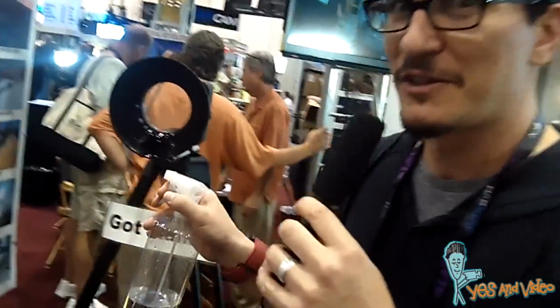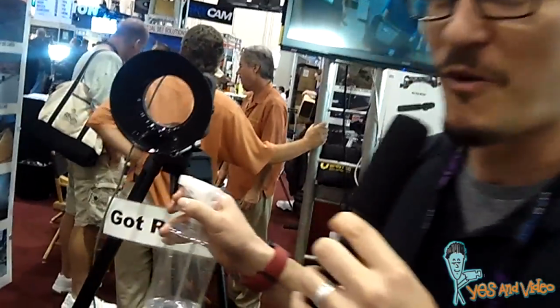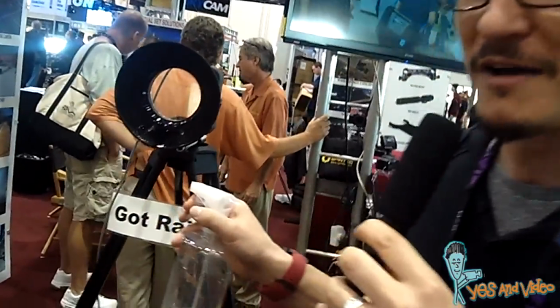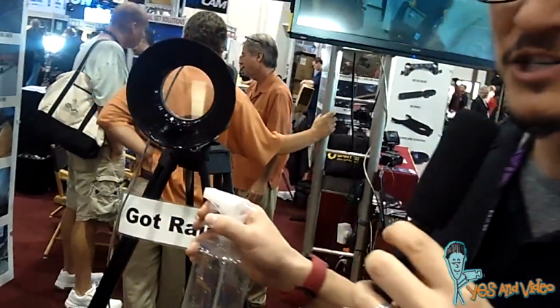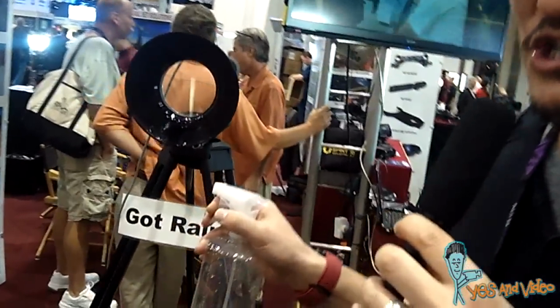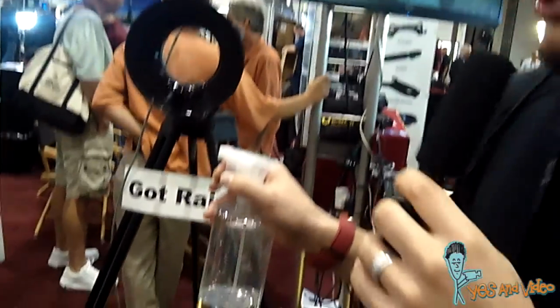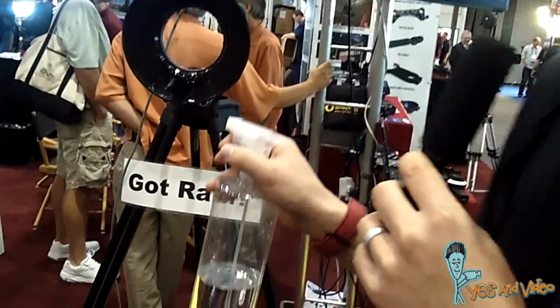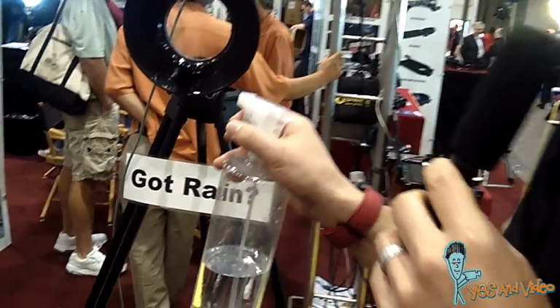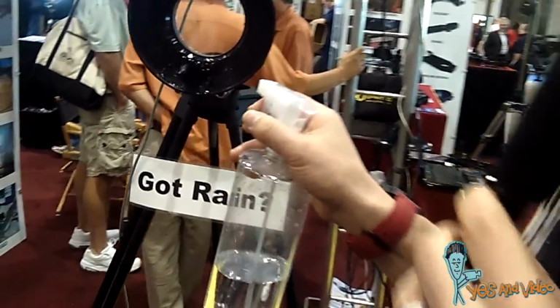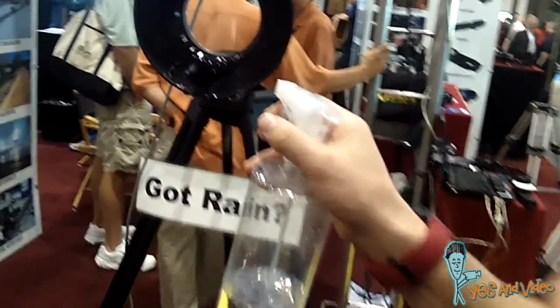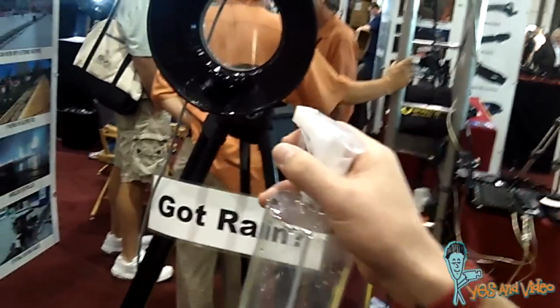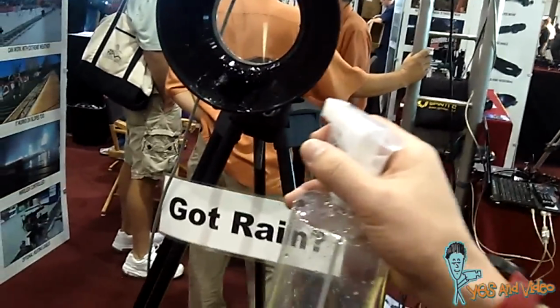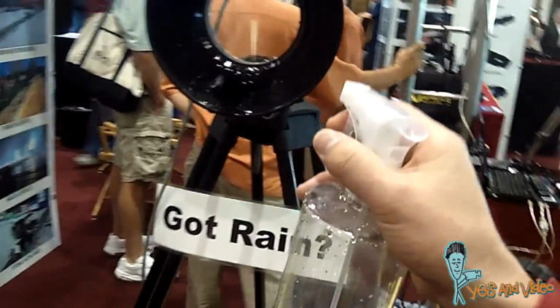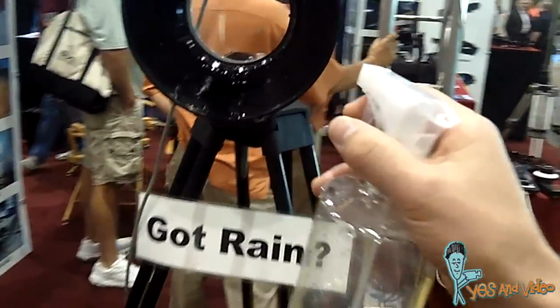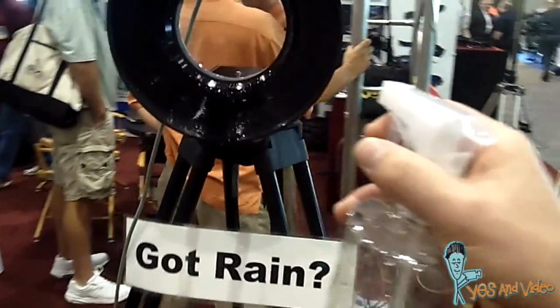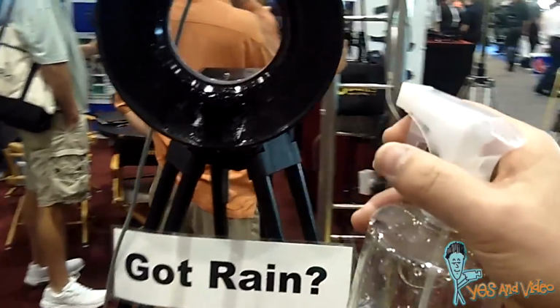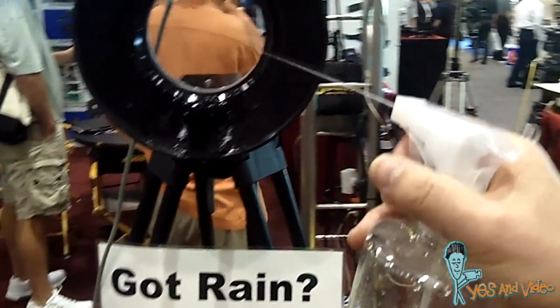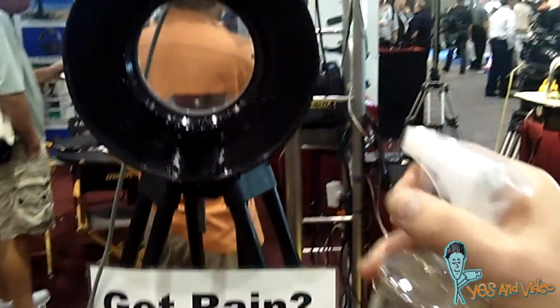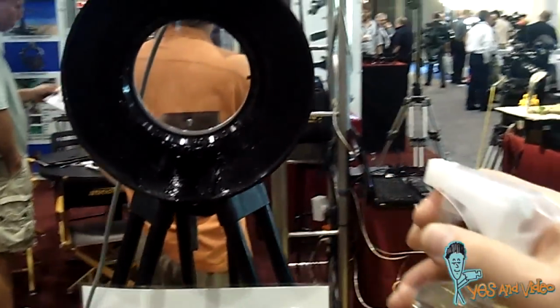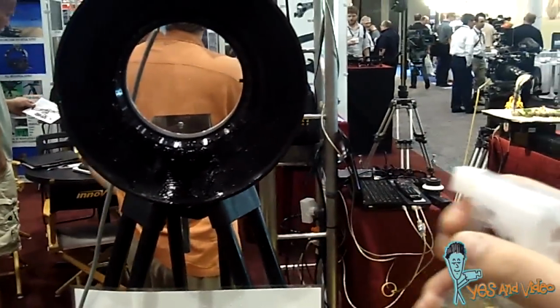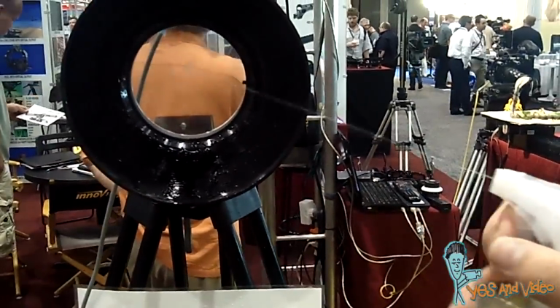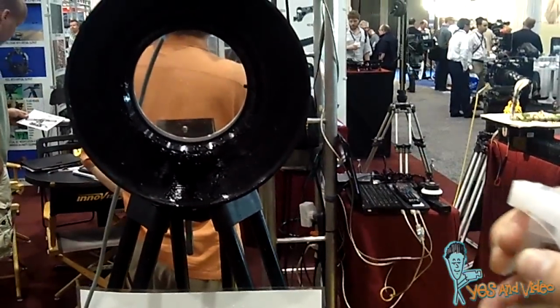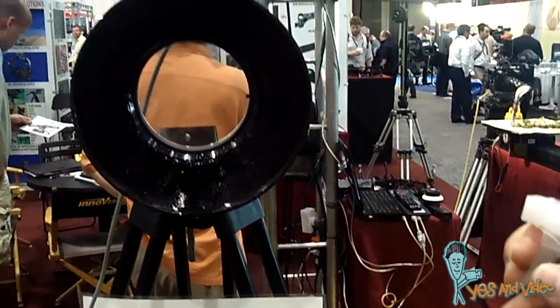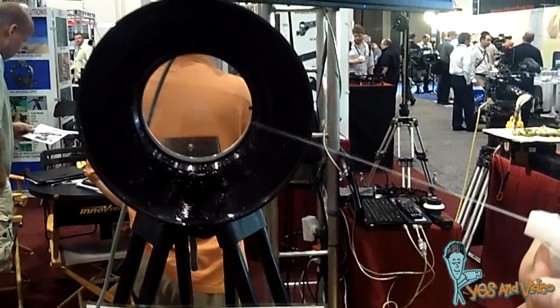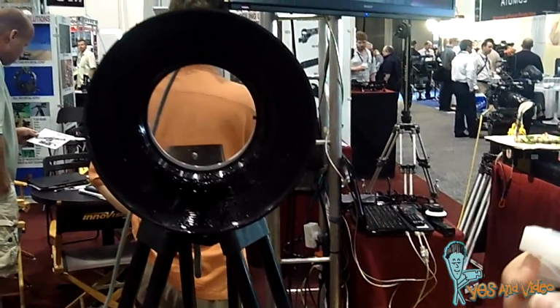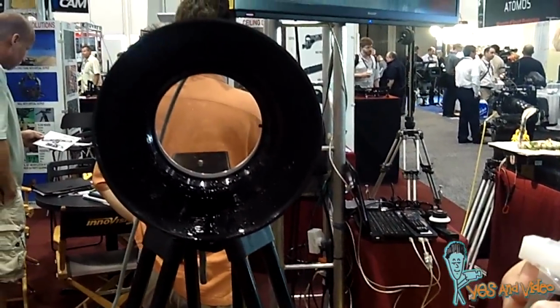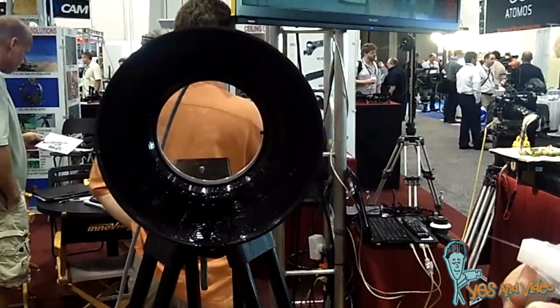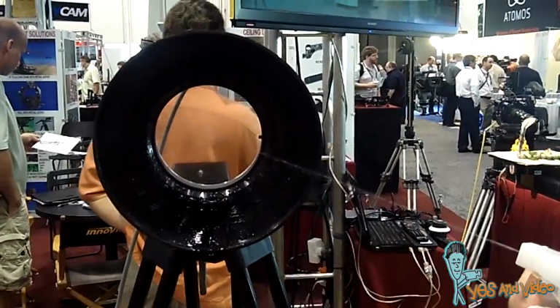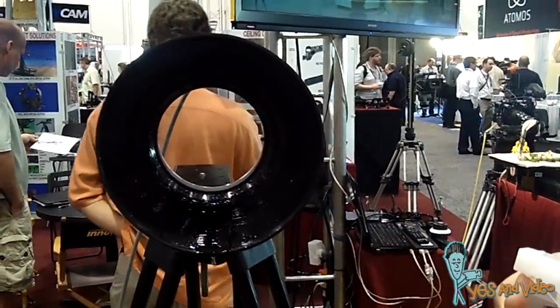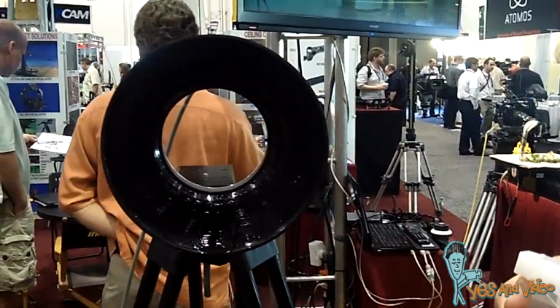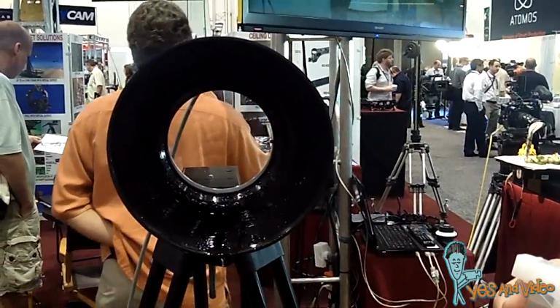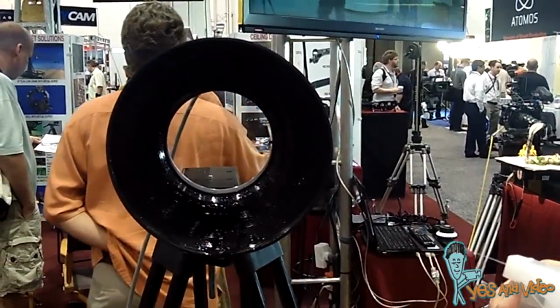Watch how the water just shoots right off this spinning glass lens. What water?